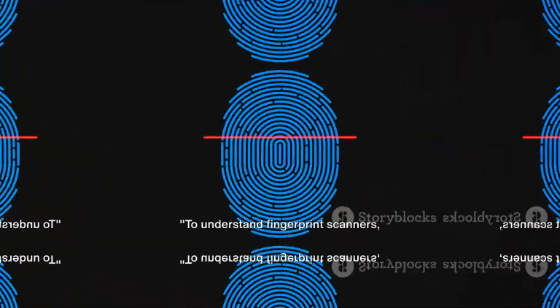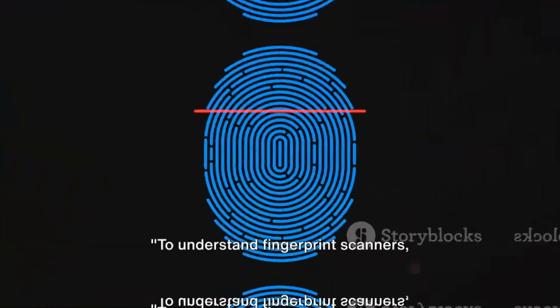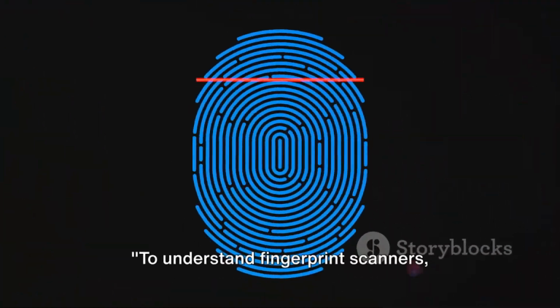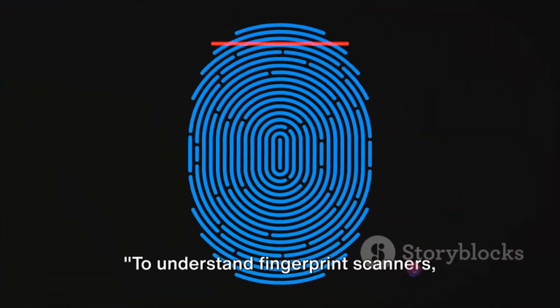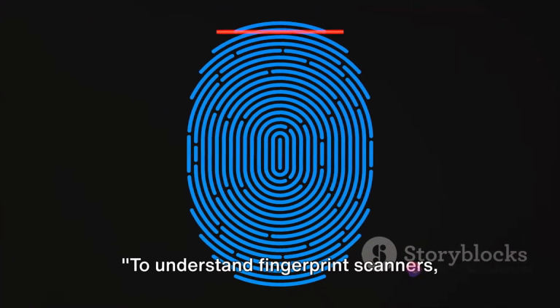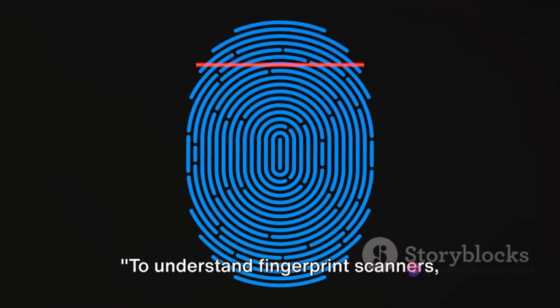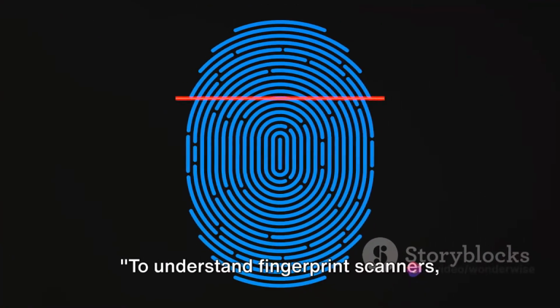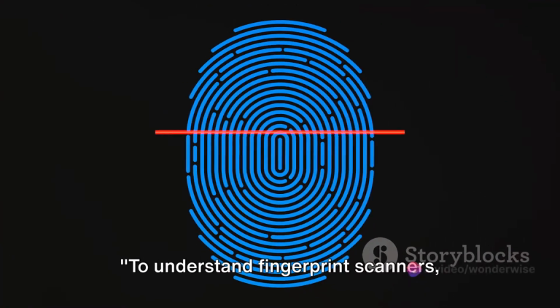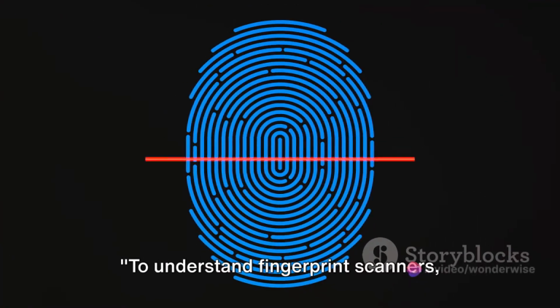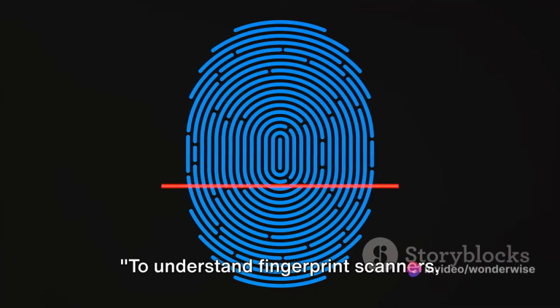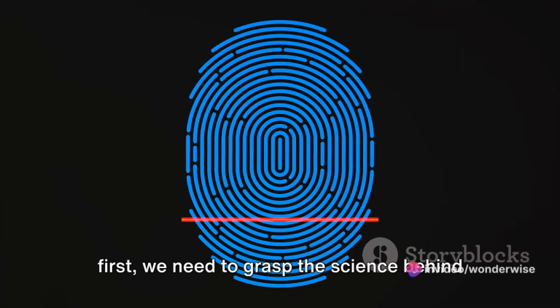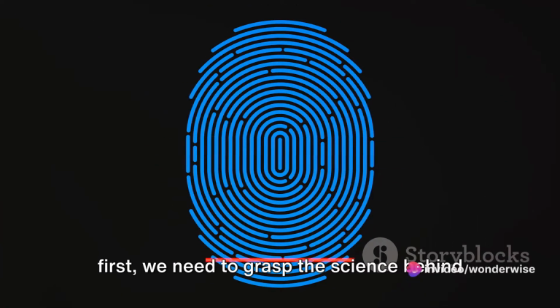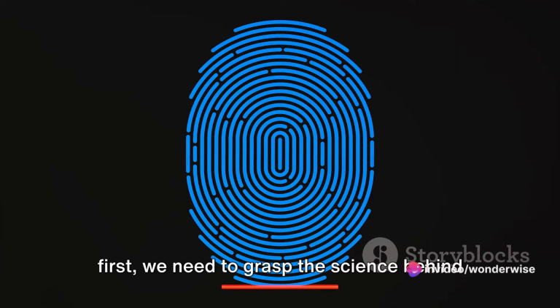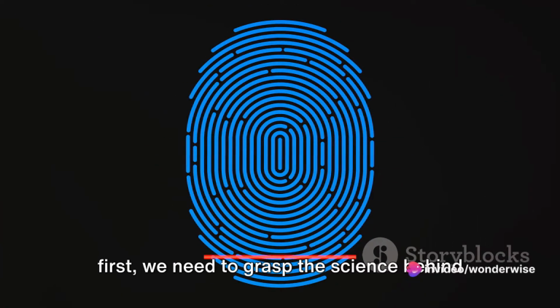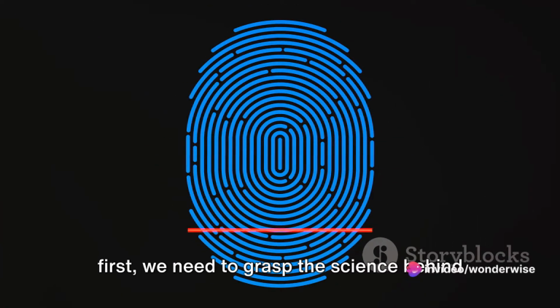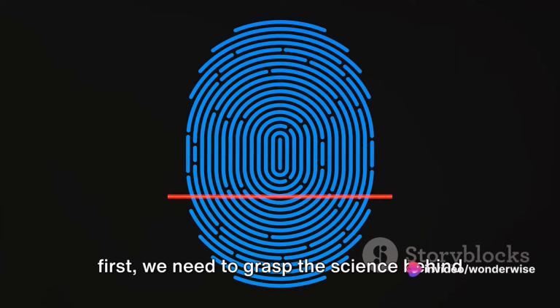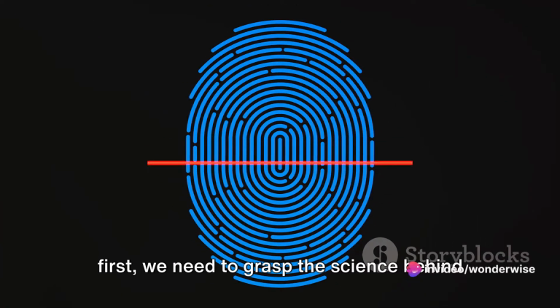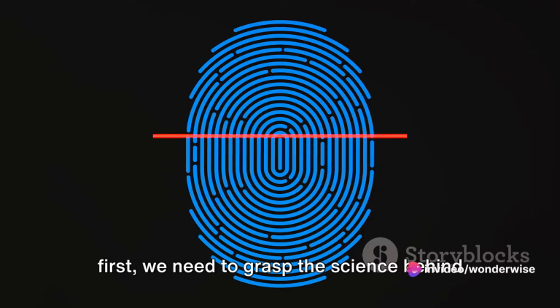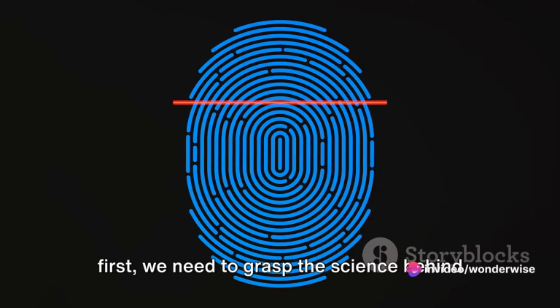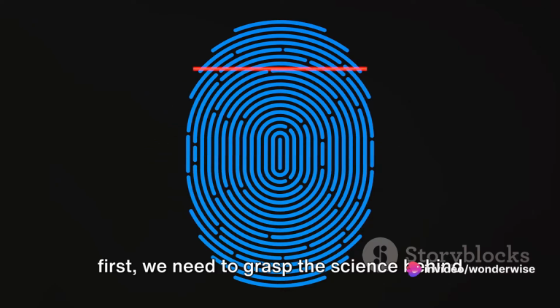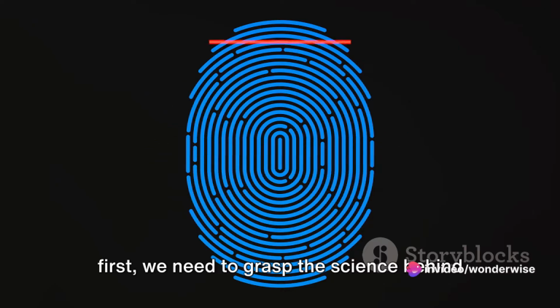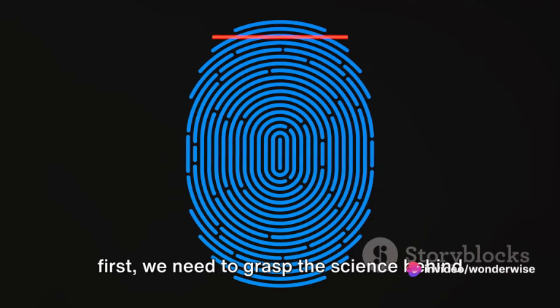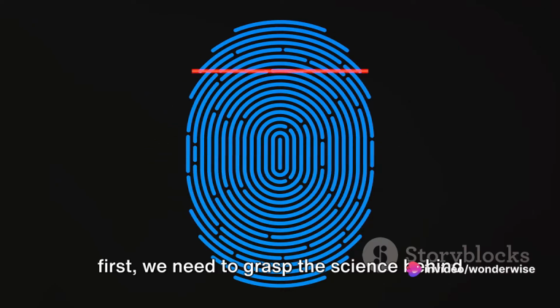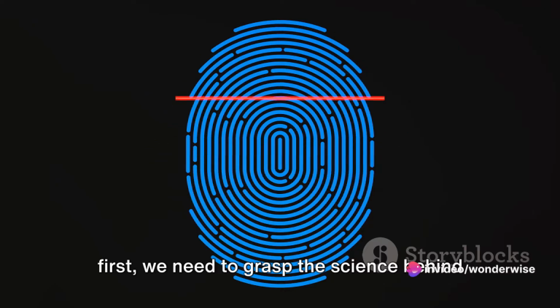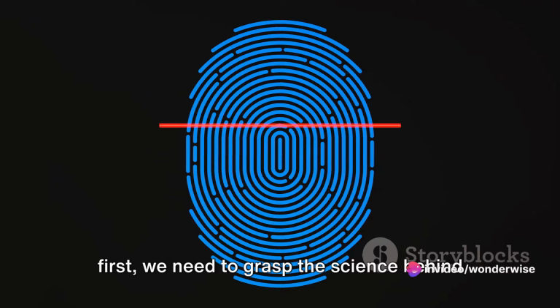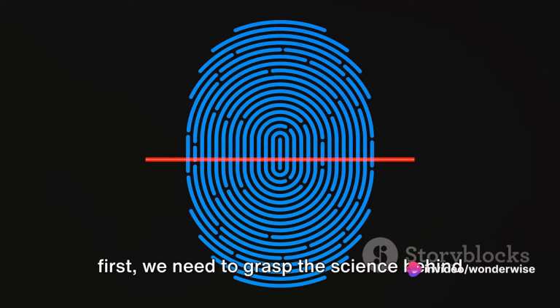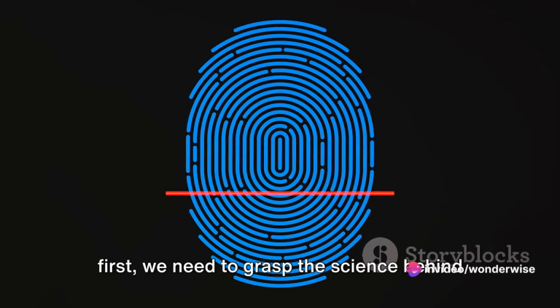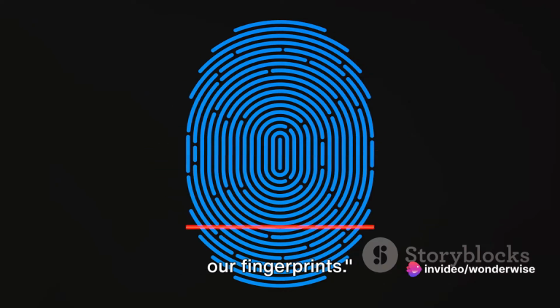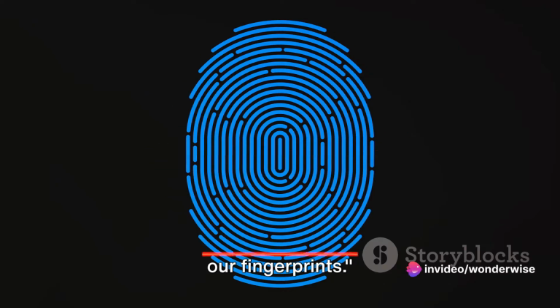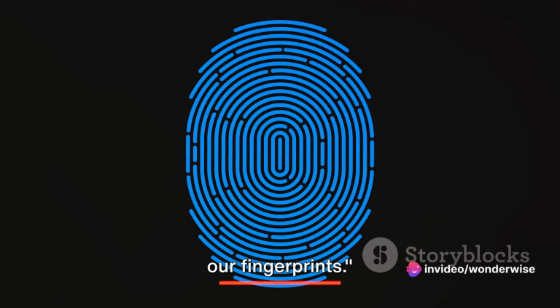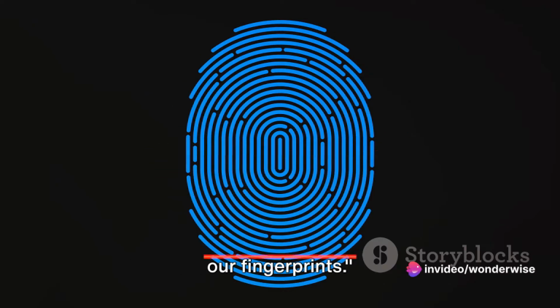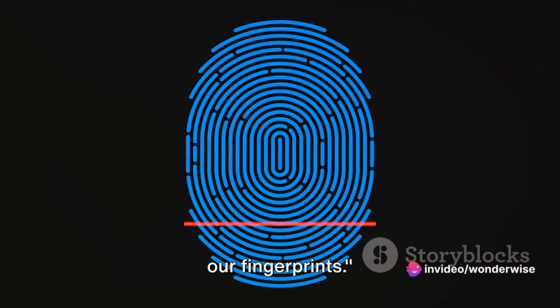To understand fingerprint scanners, first we need to grasp the science behind our fingerprints.